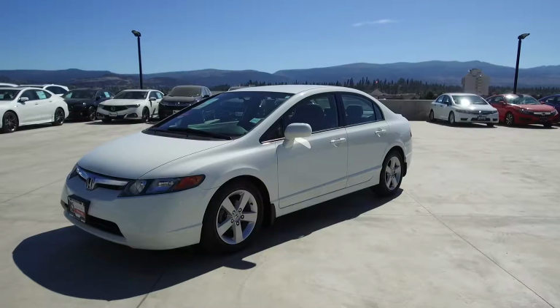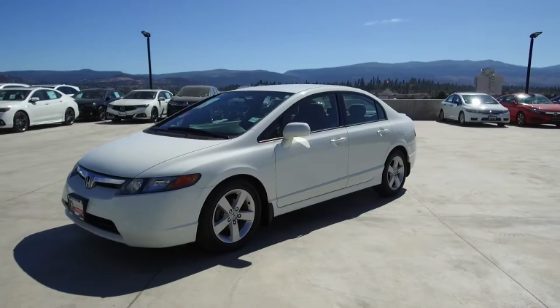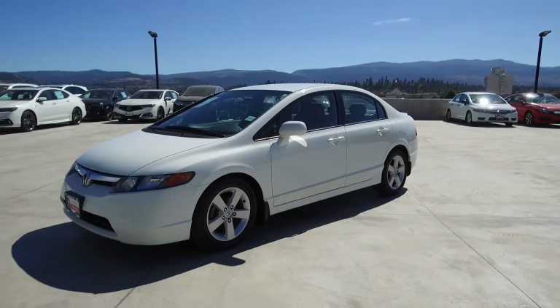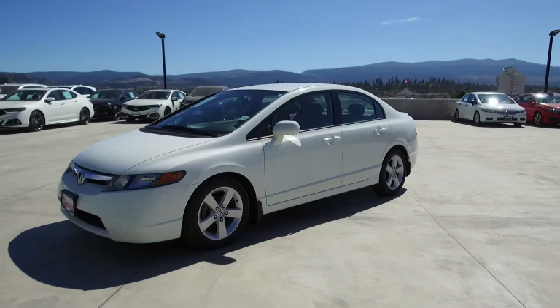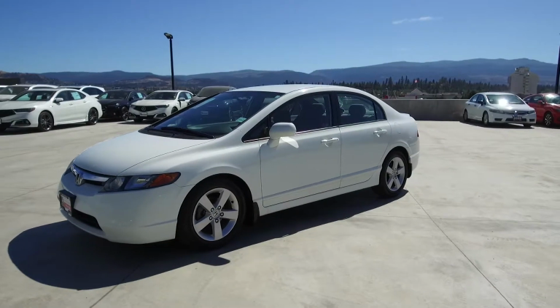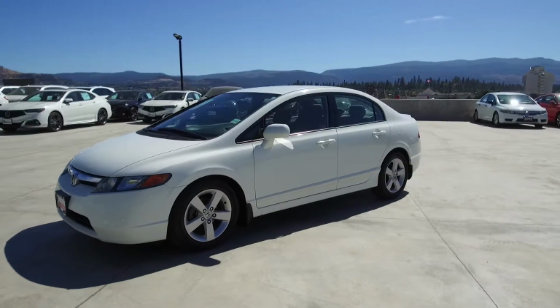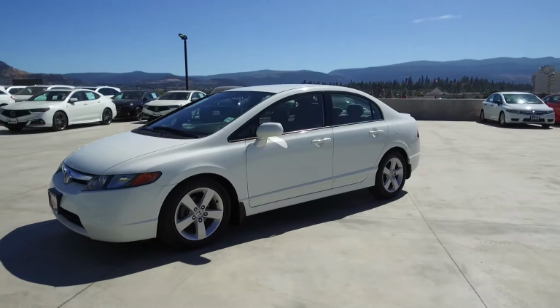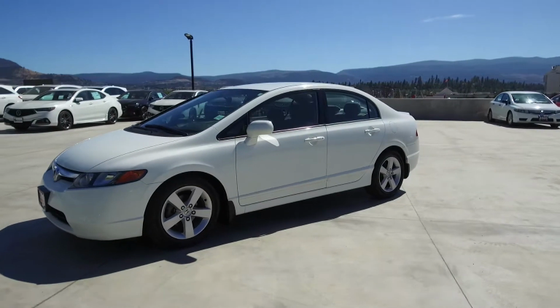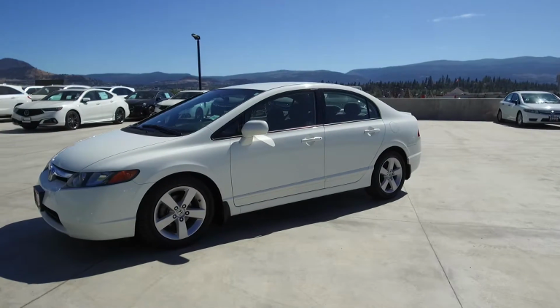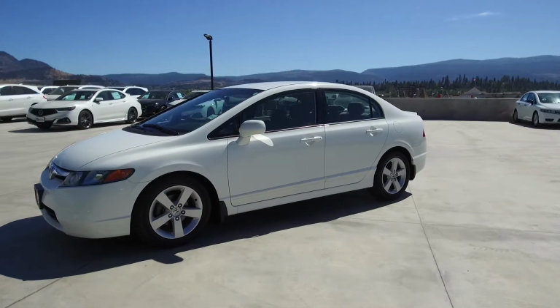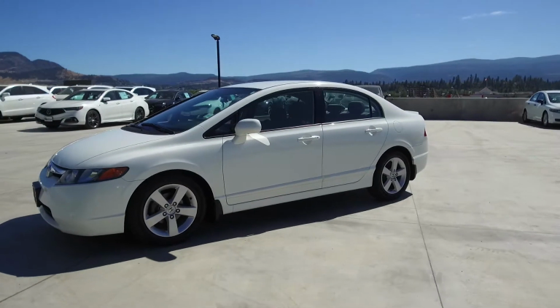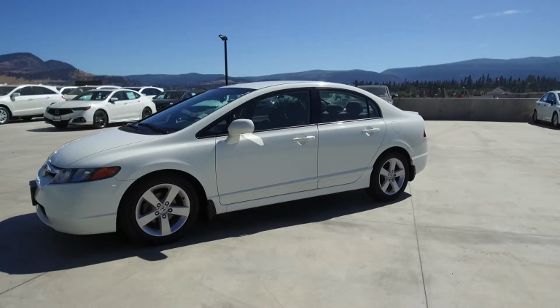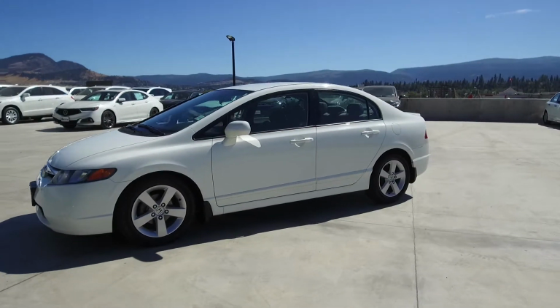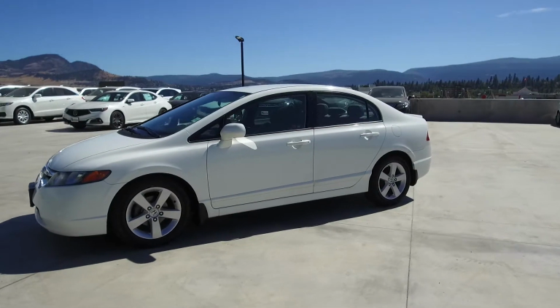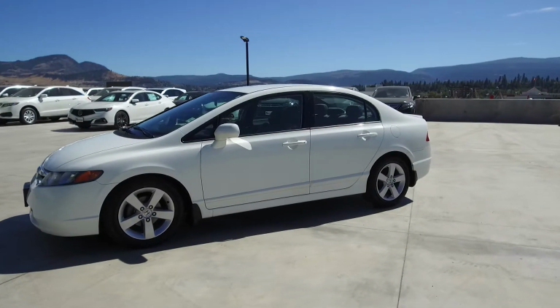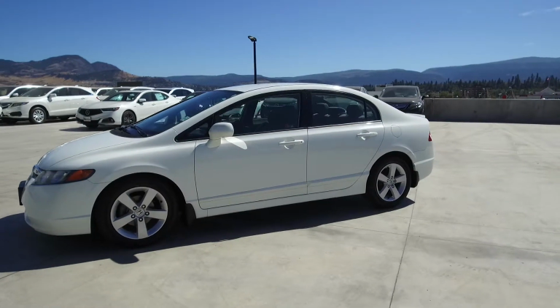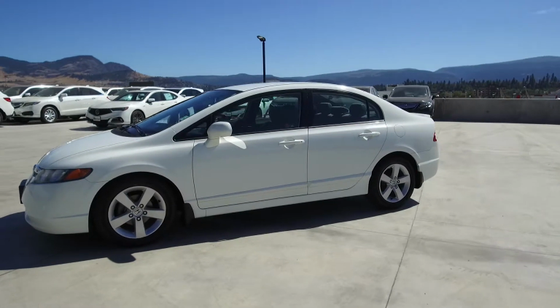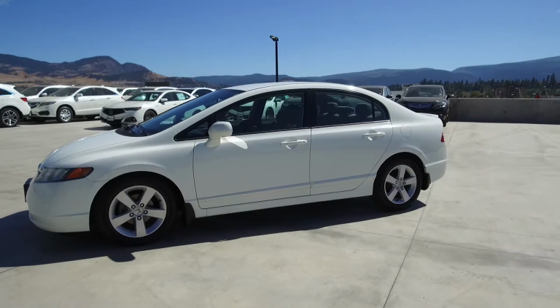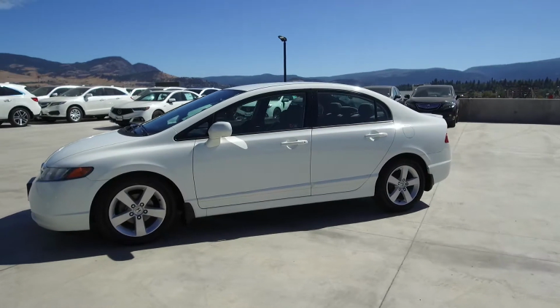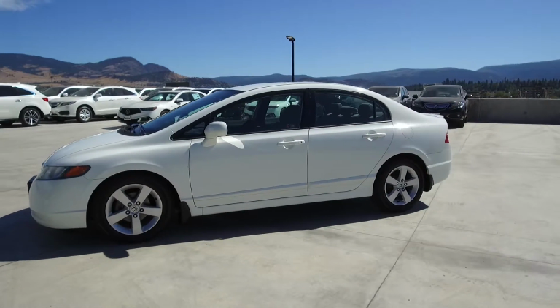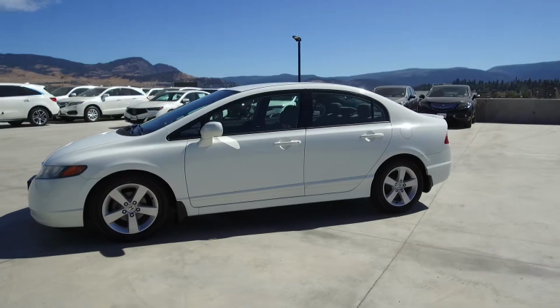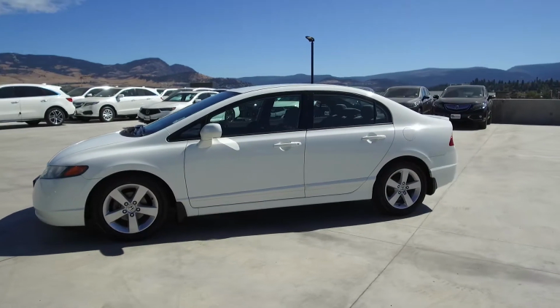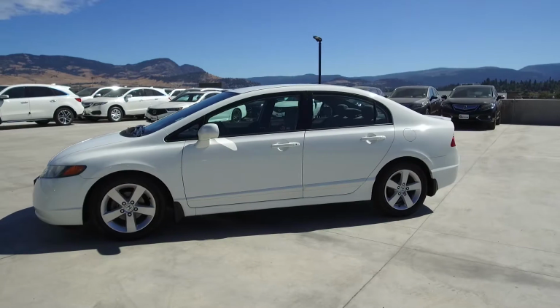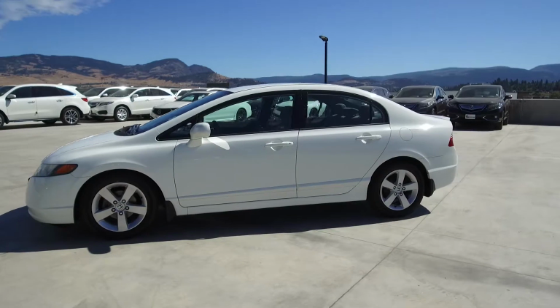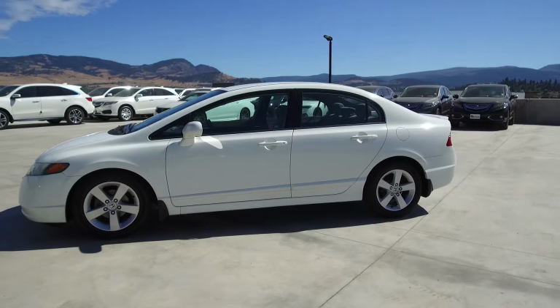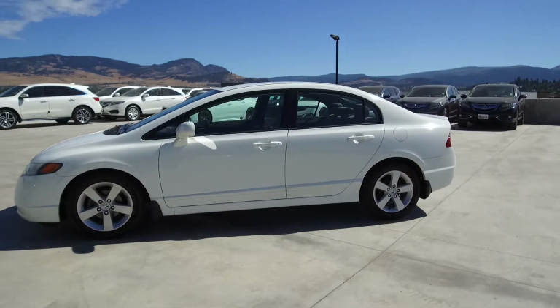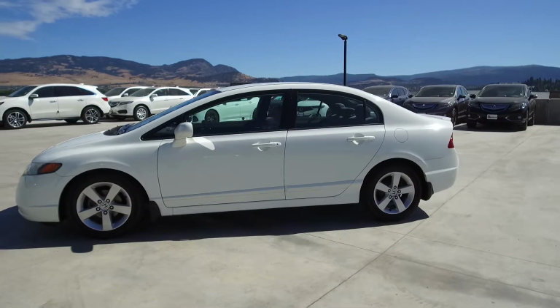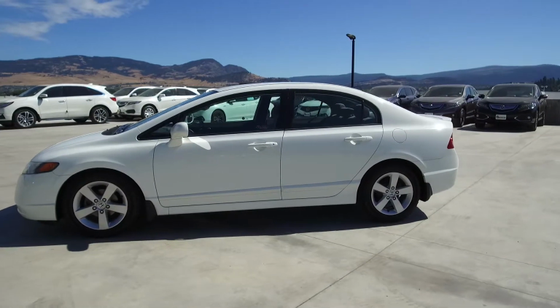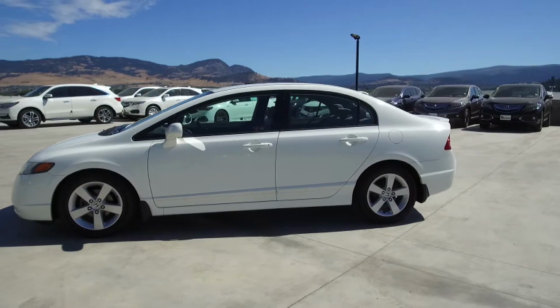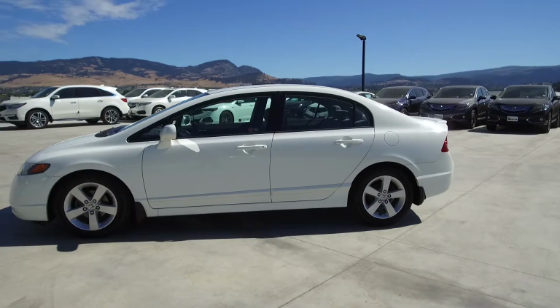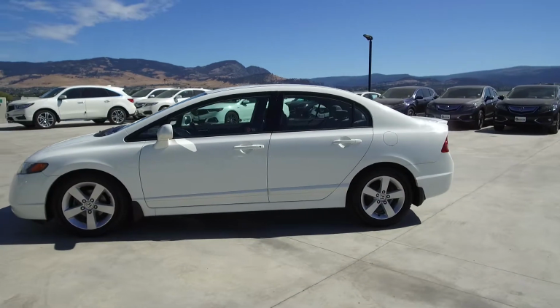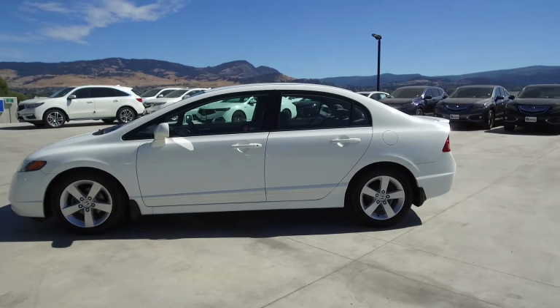This Civic is a BC vehicle, has been serviced at Harmony Honda, and comes with a rear spoiler and extra keys.